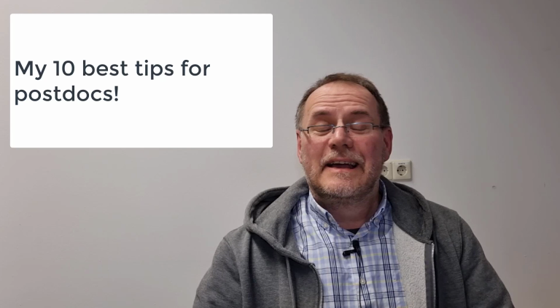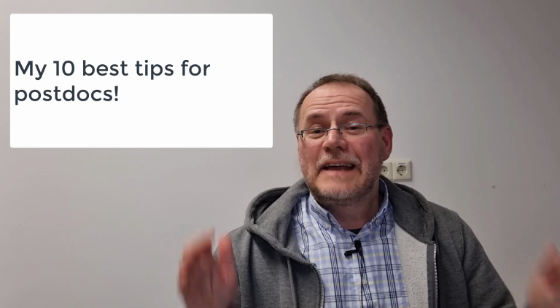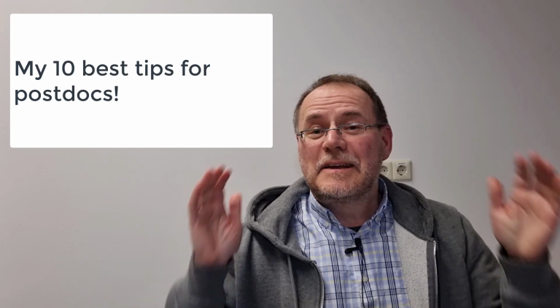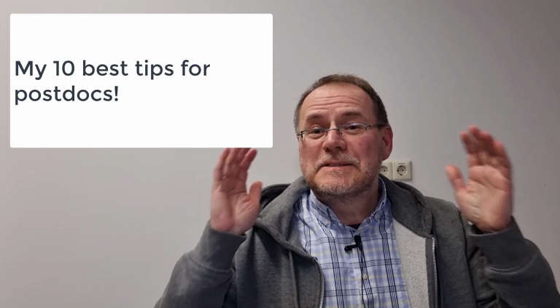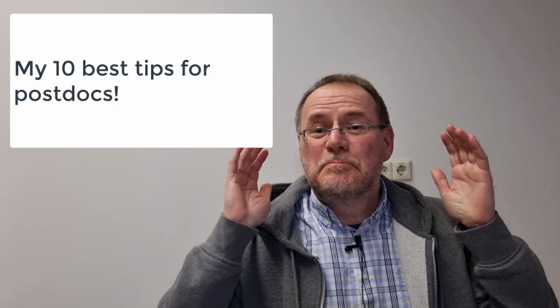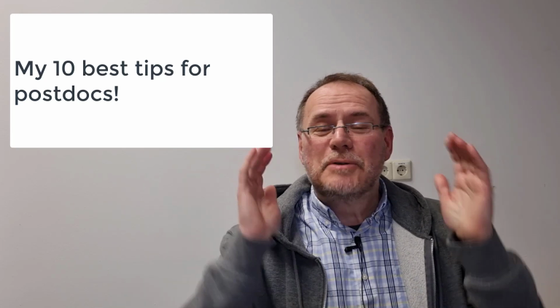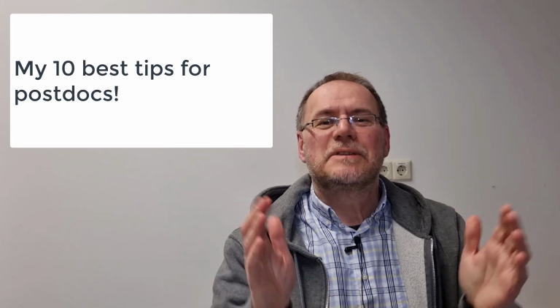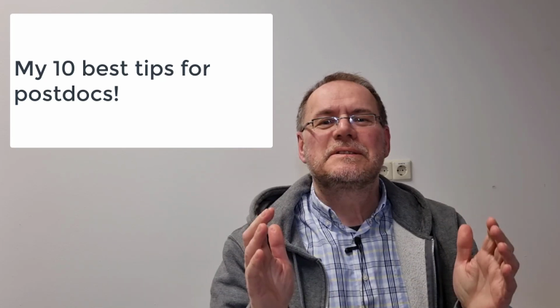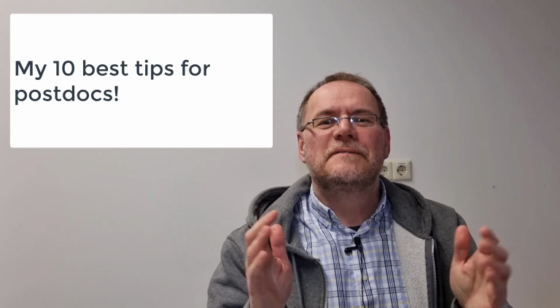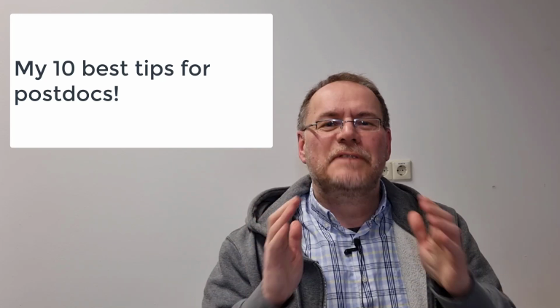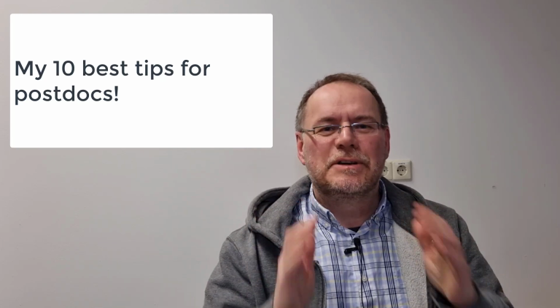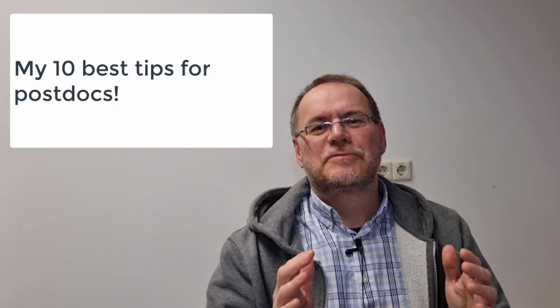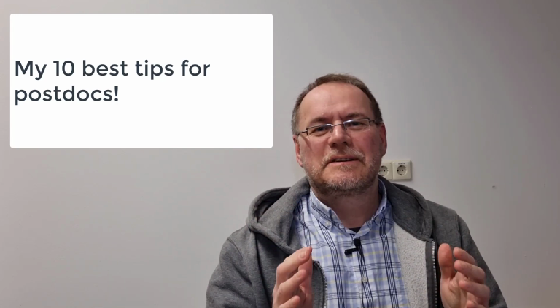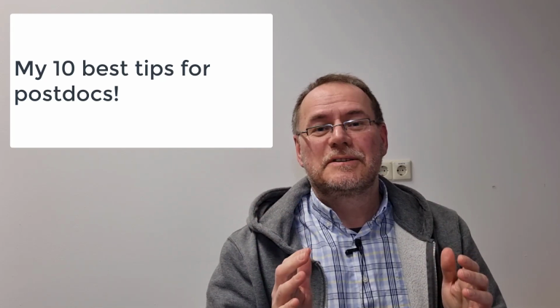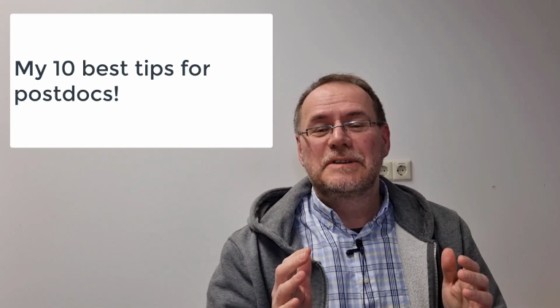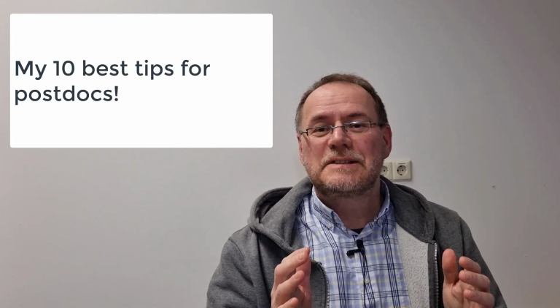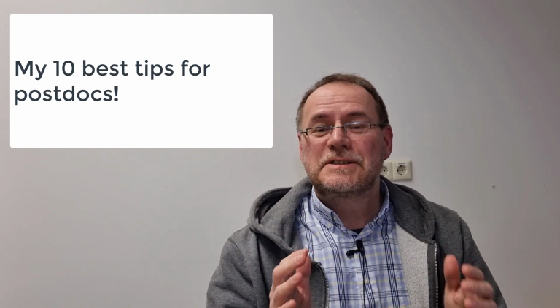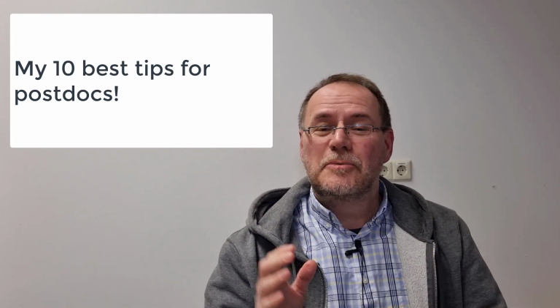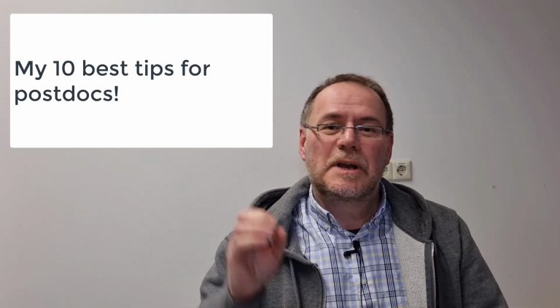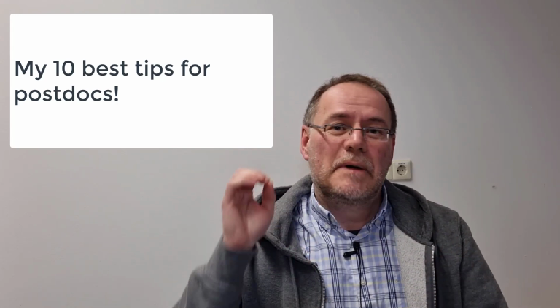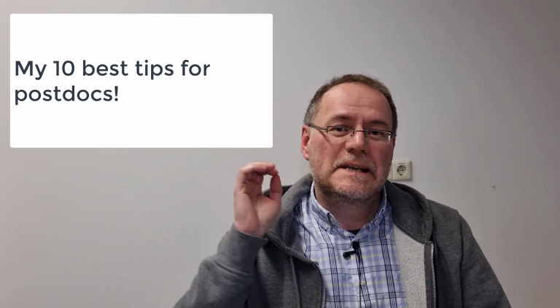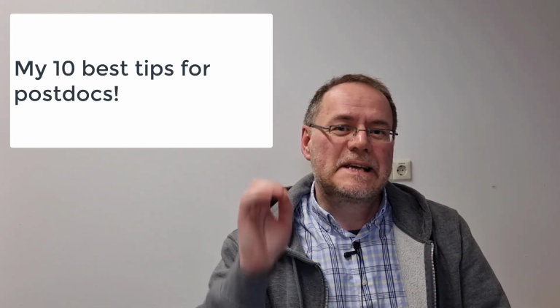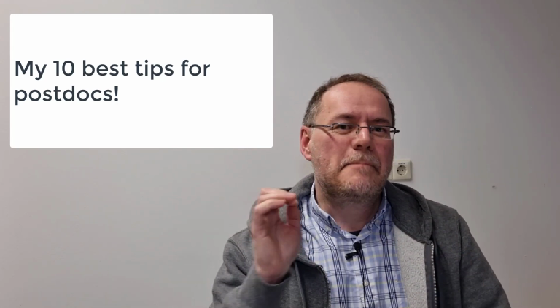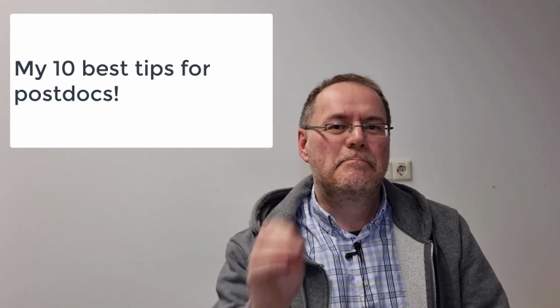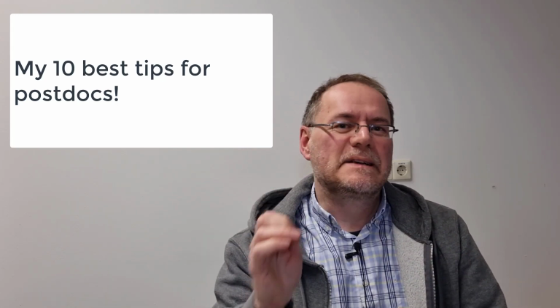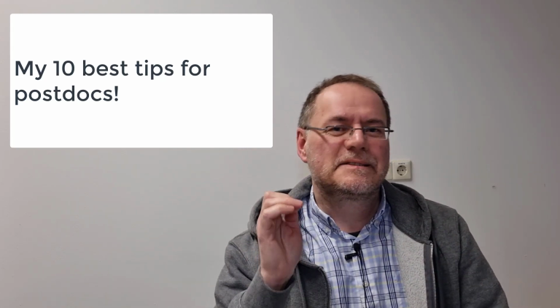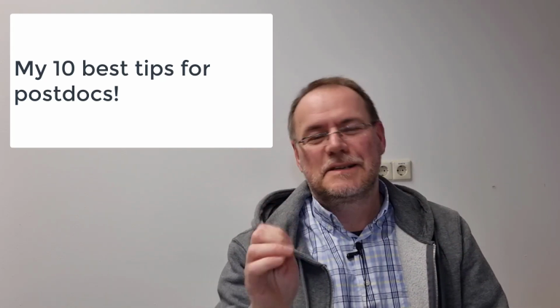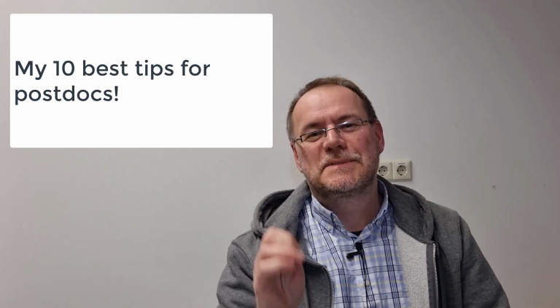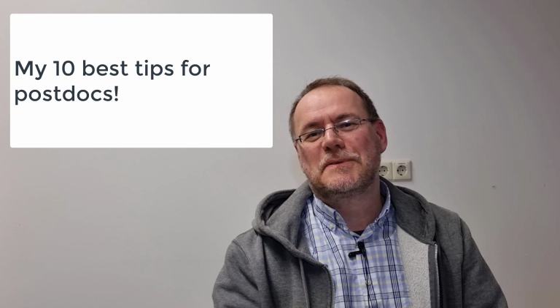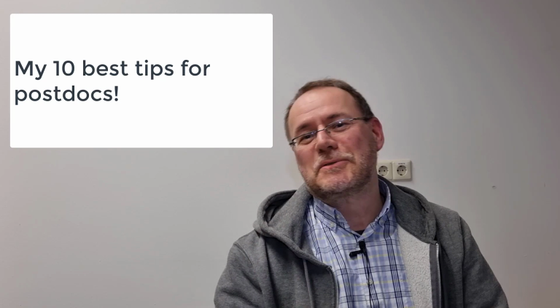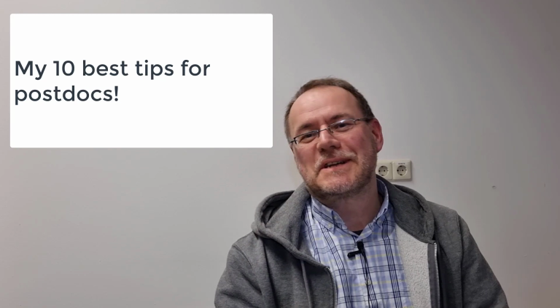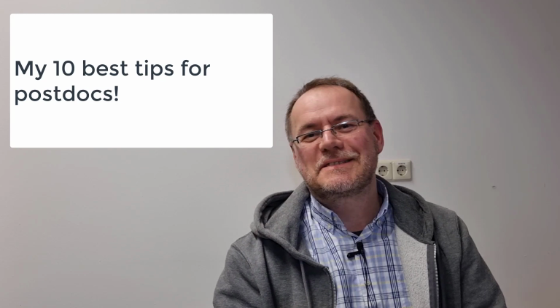Hey there, postdocs are at a very critical career stage. What are my 10 best tips for postdocs?